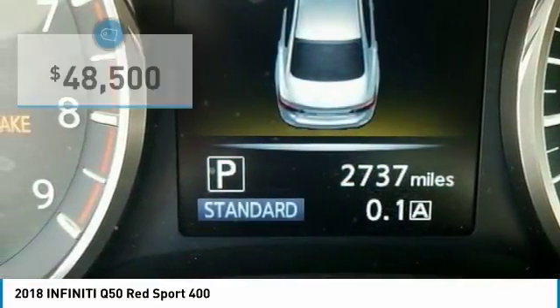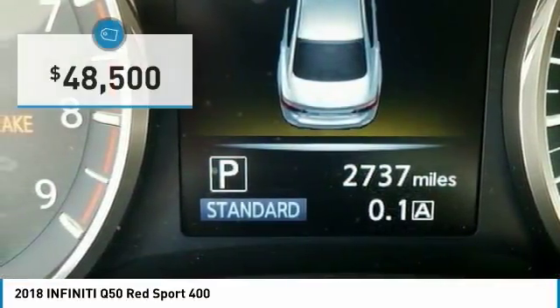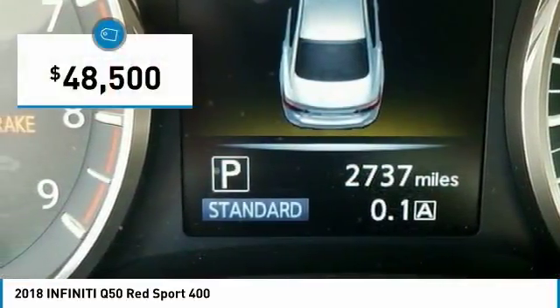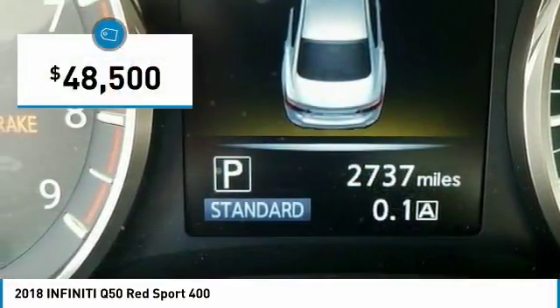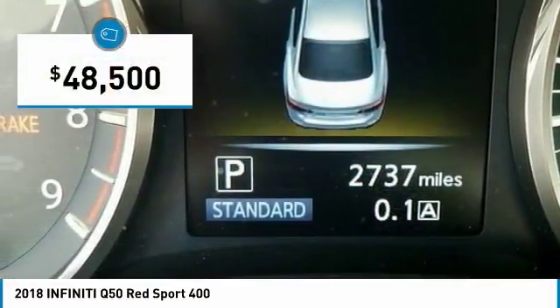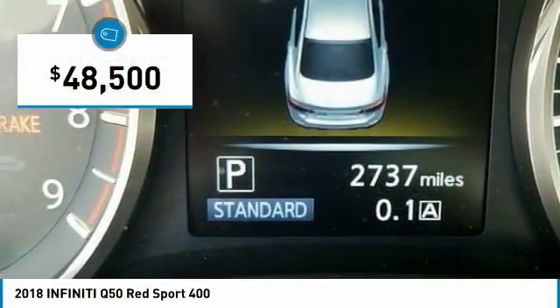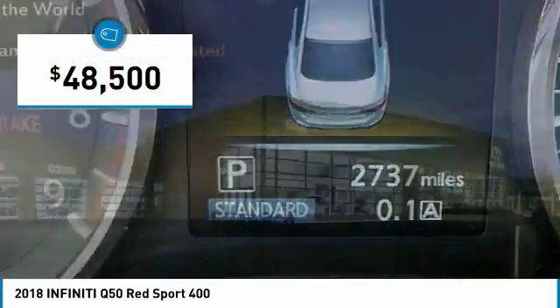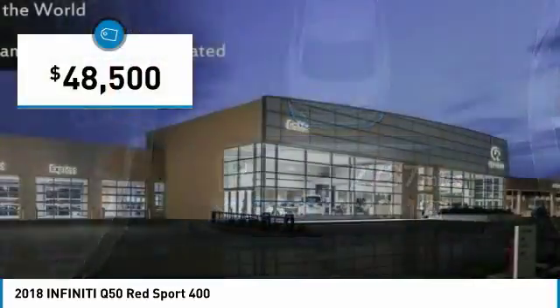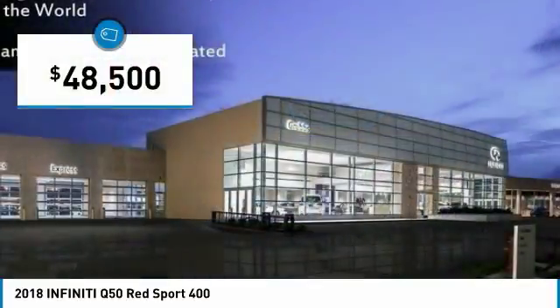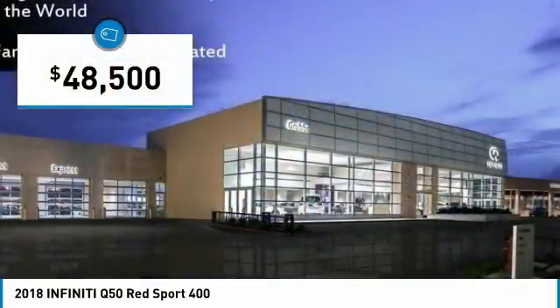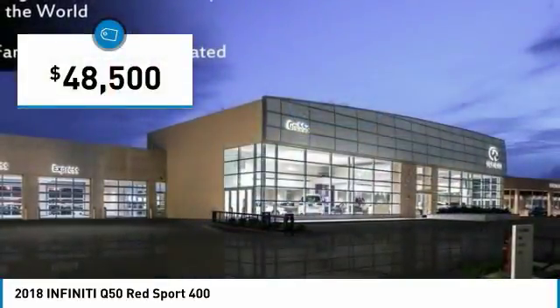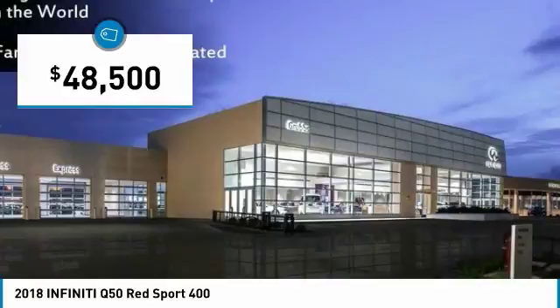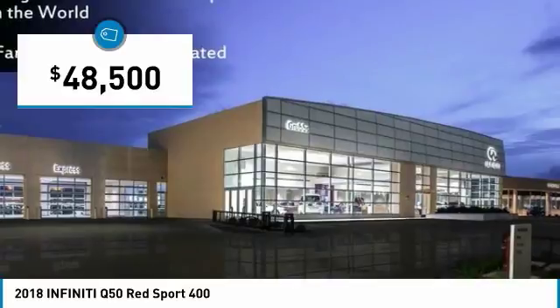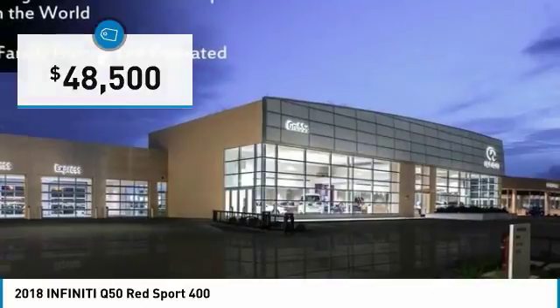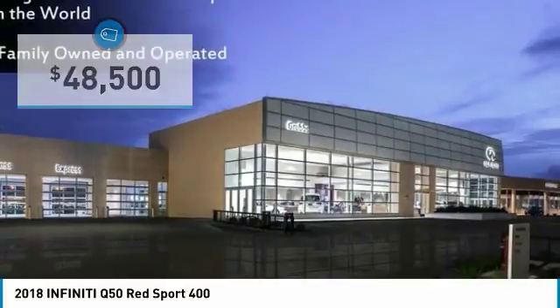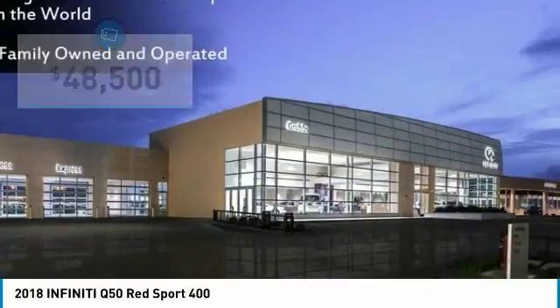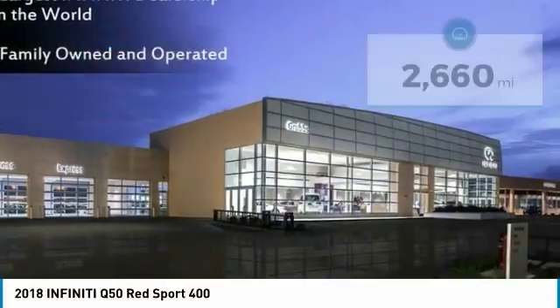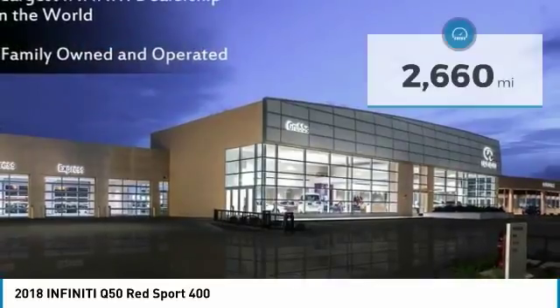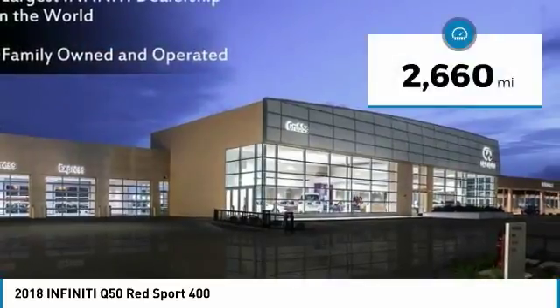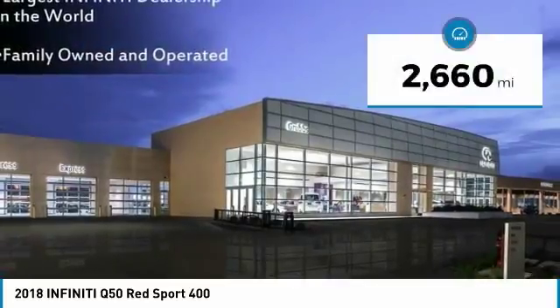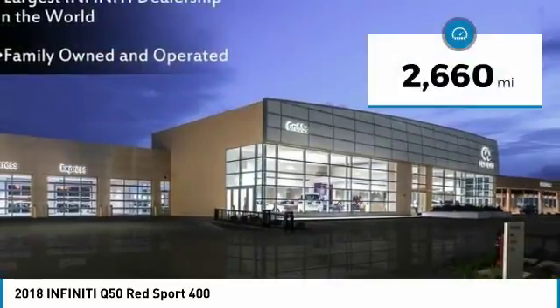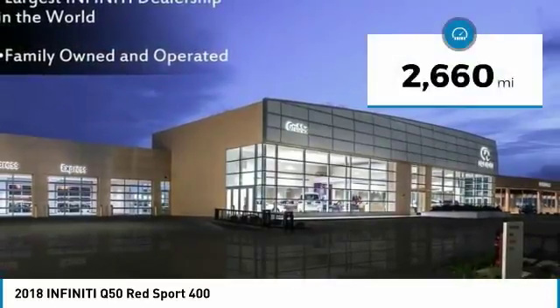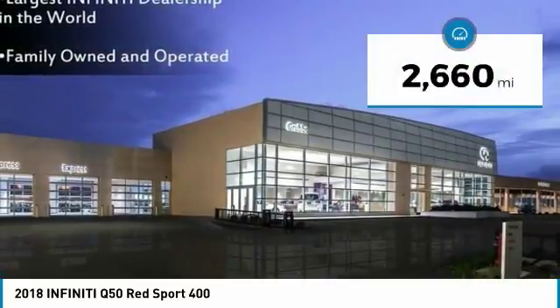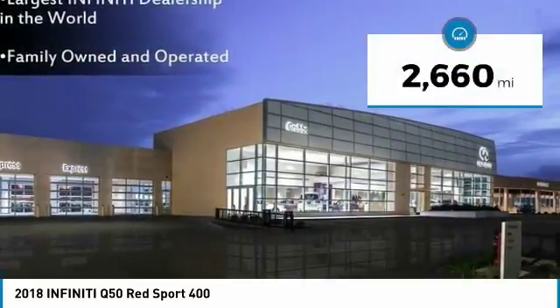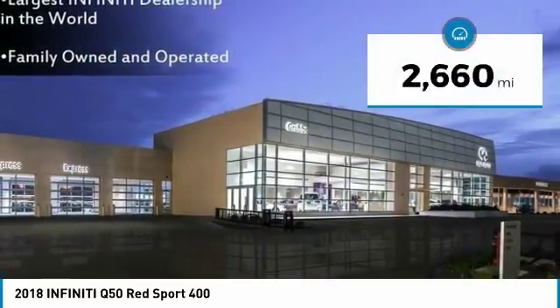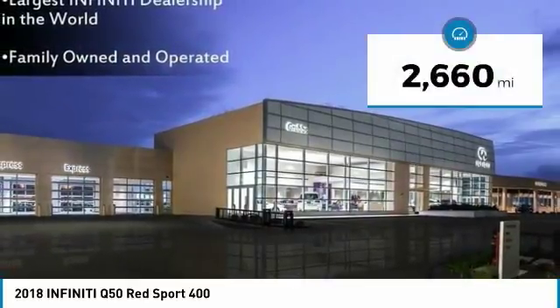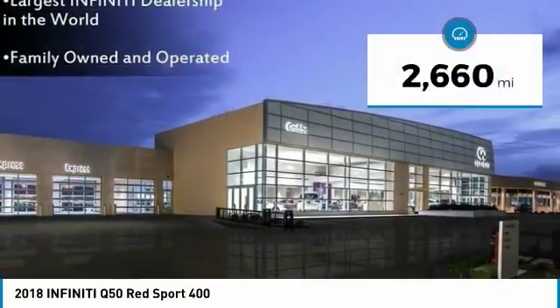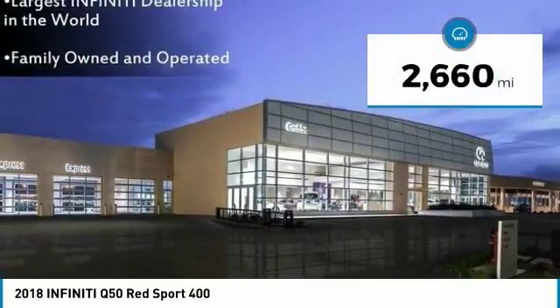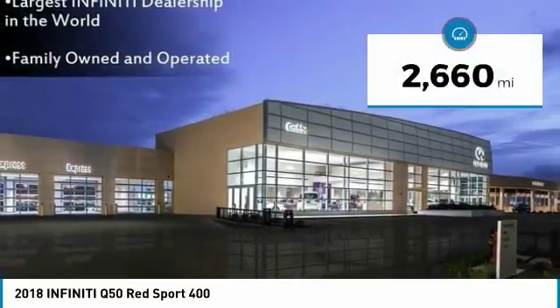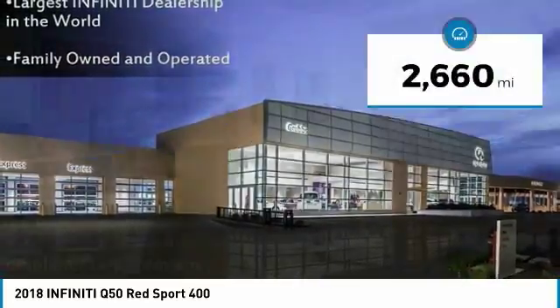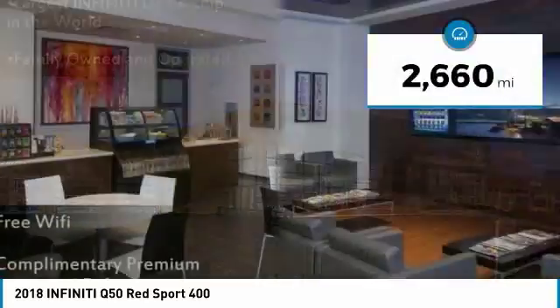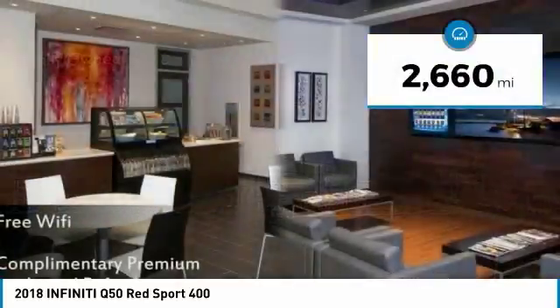And is priced below $50,000. This vehicle has less than 3,000 miles.